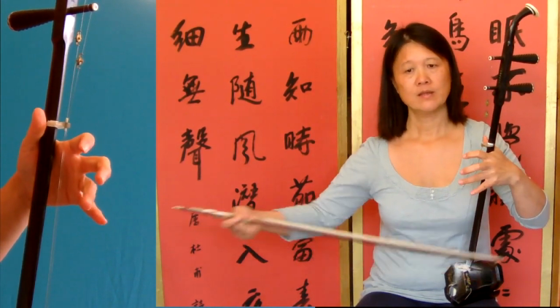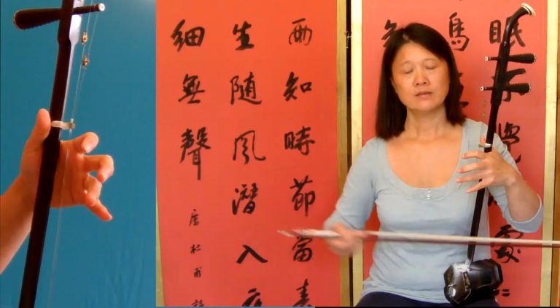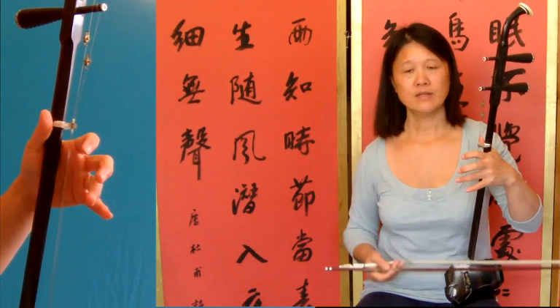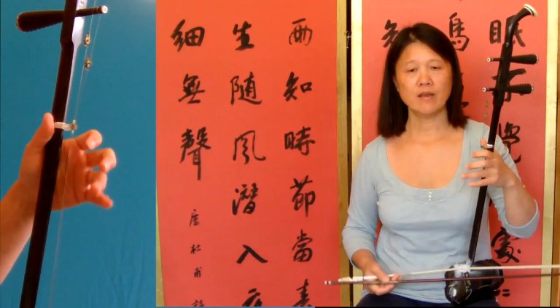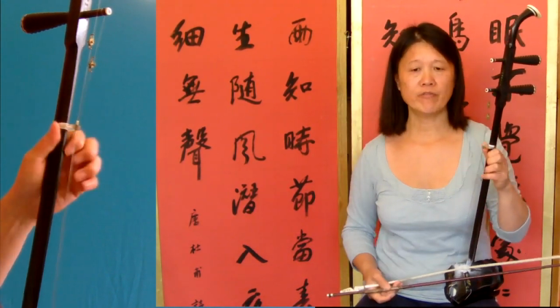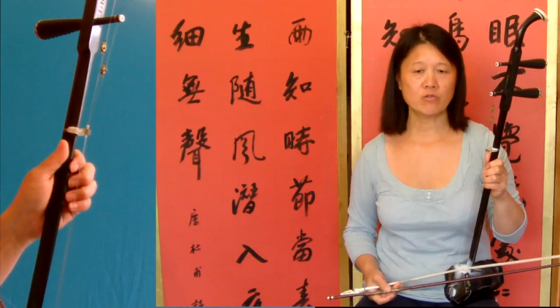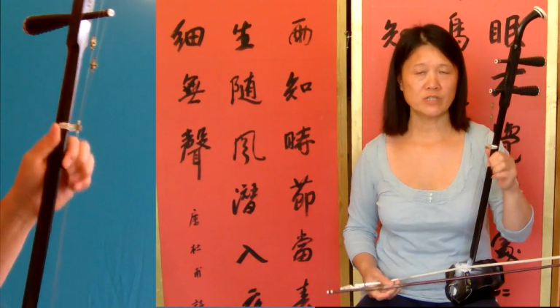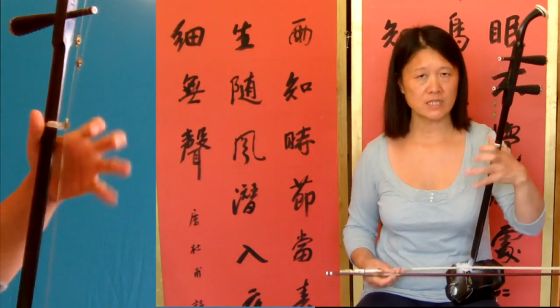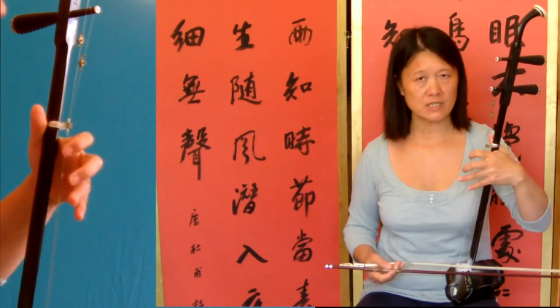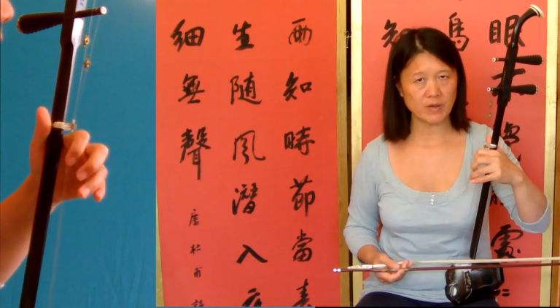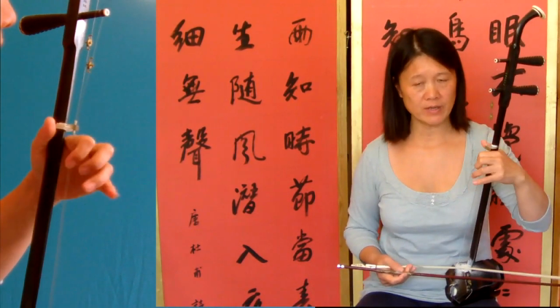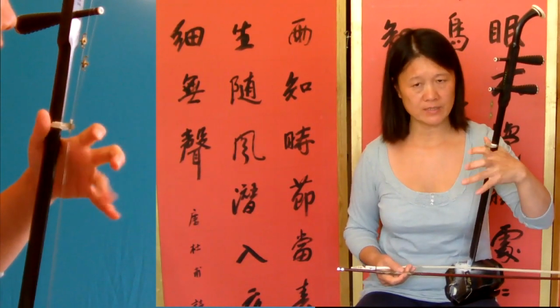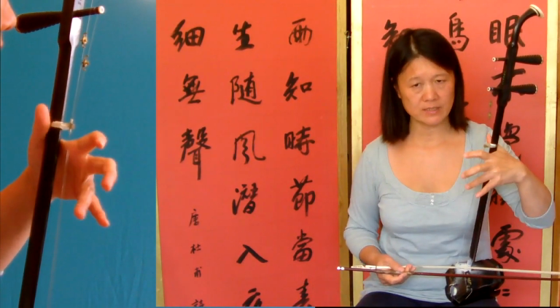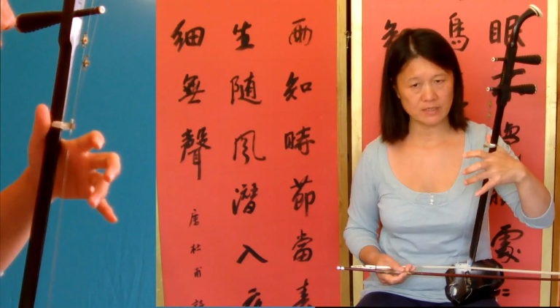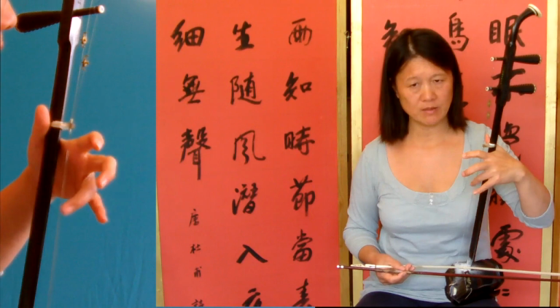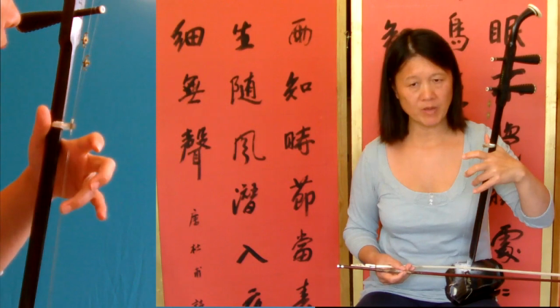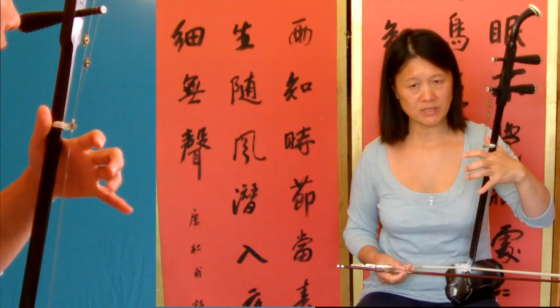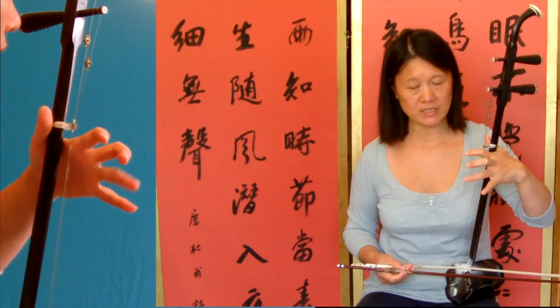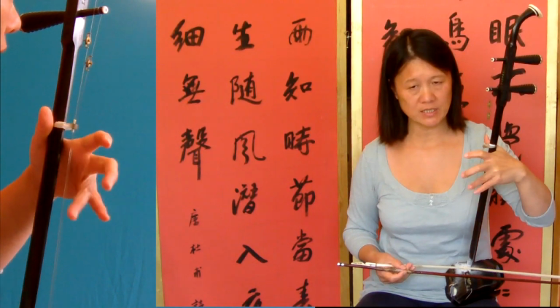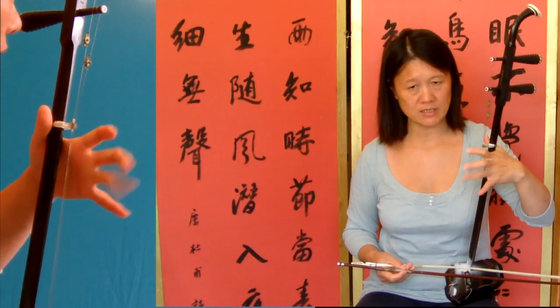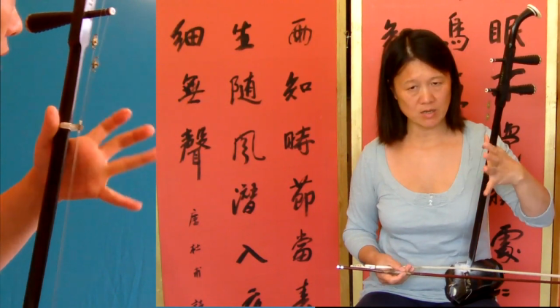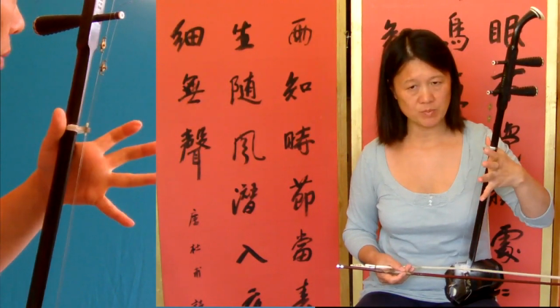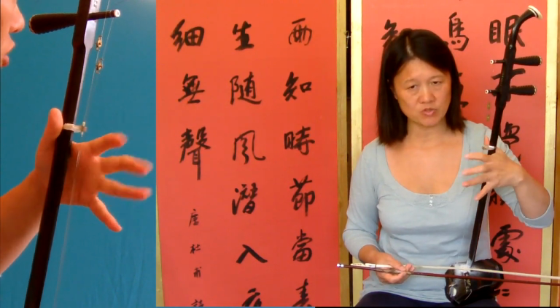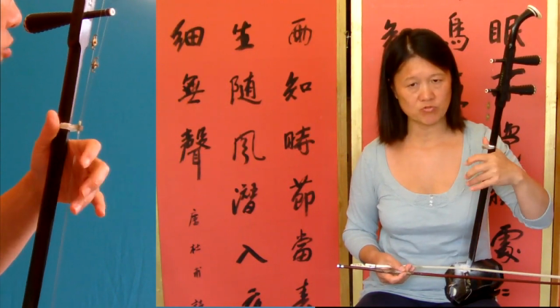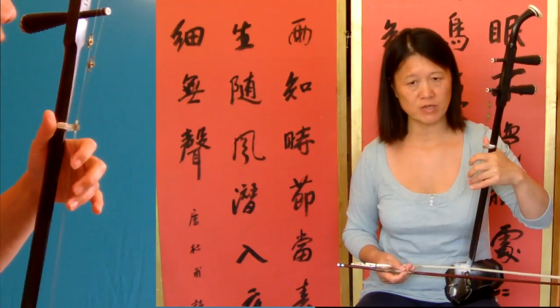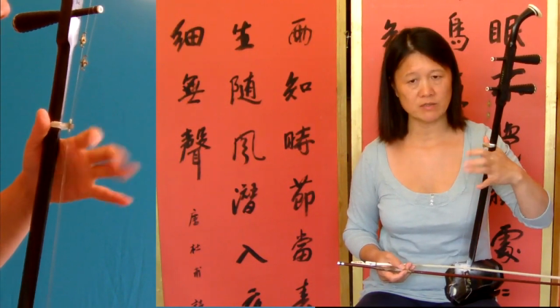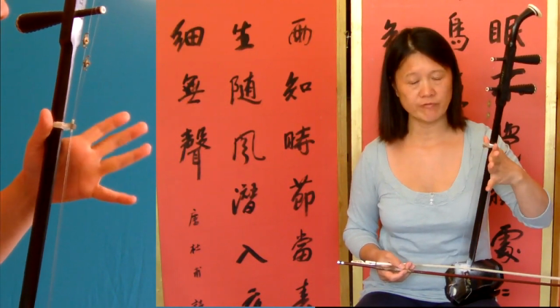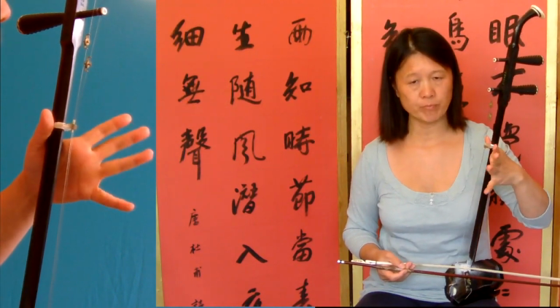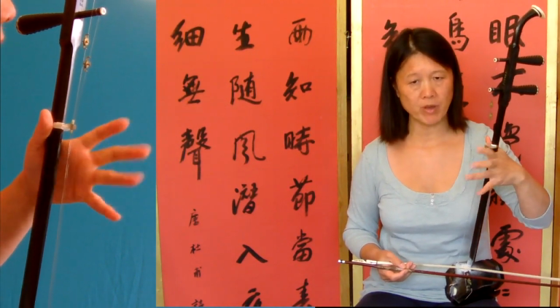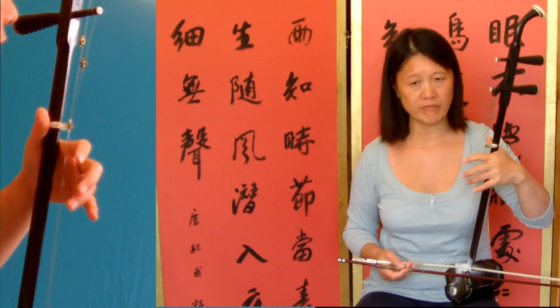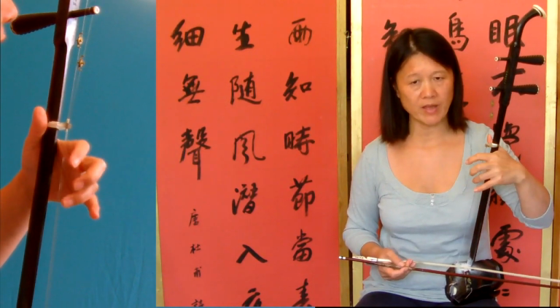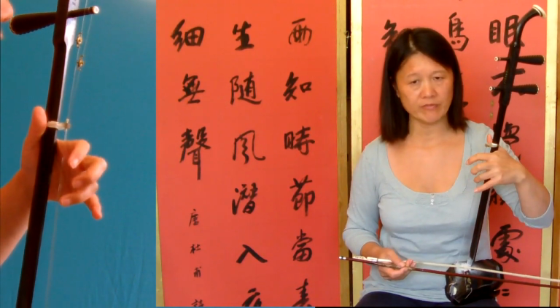Then of course the sixth bar — bar six is open strings. So bar five...